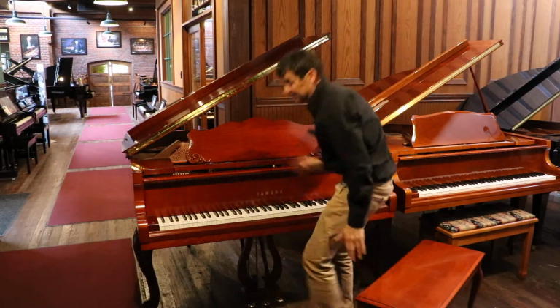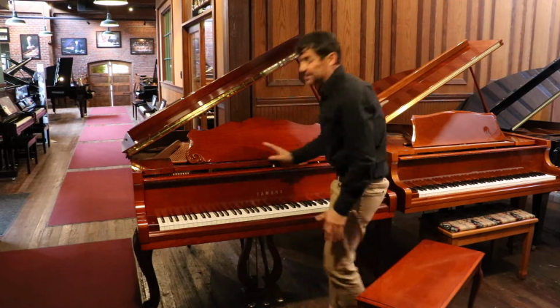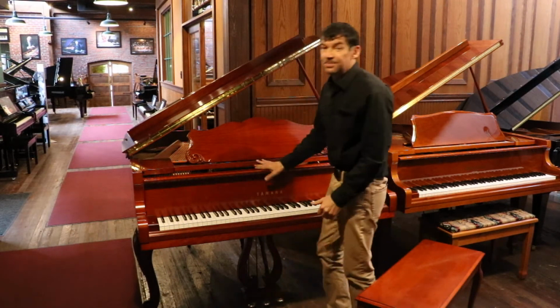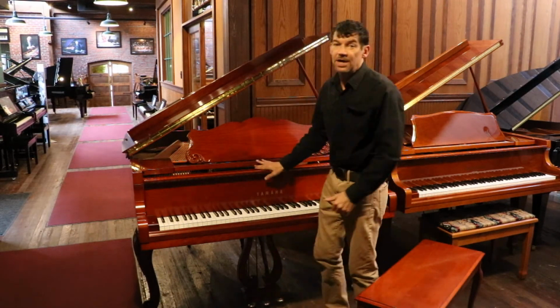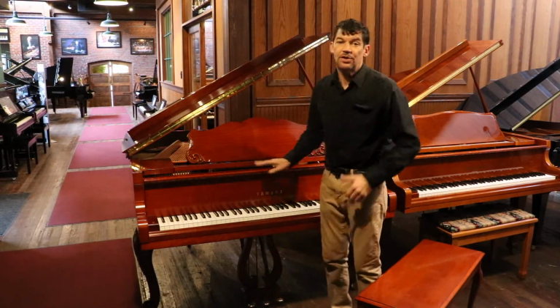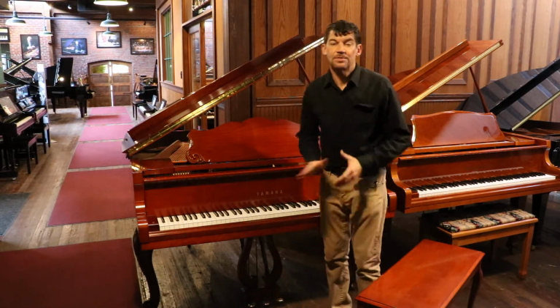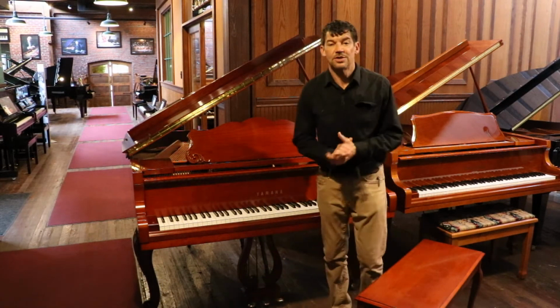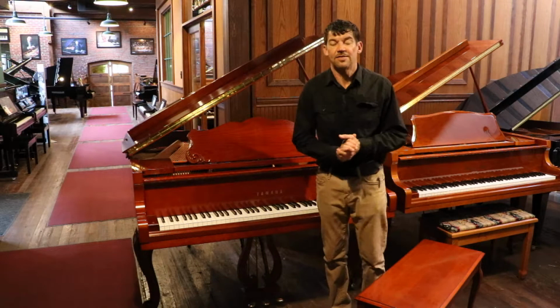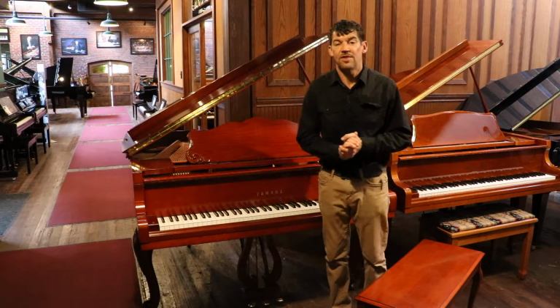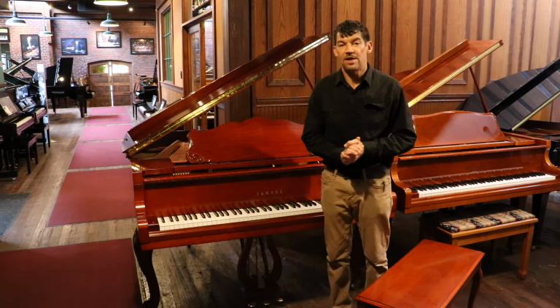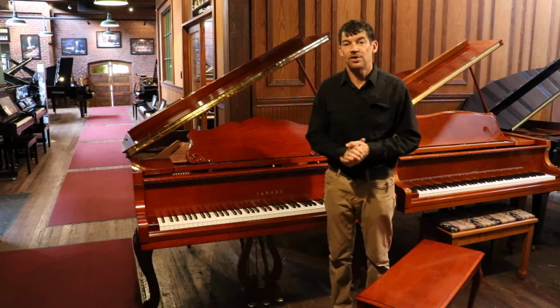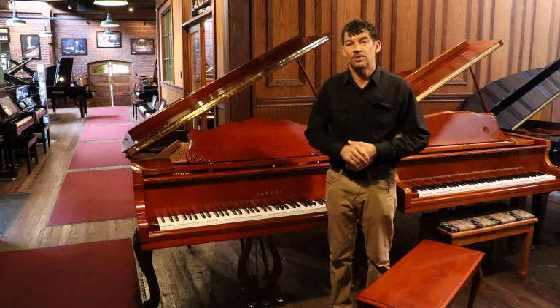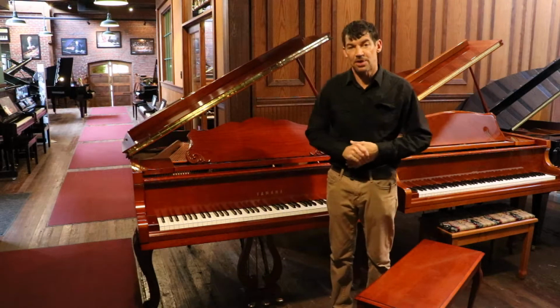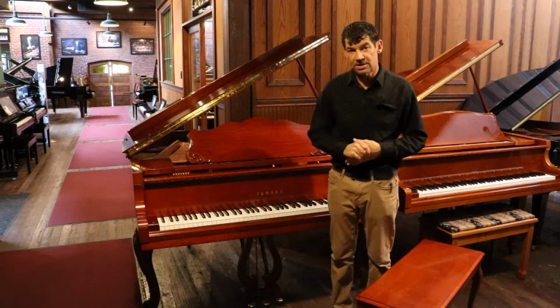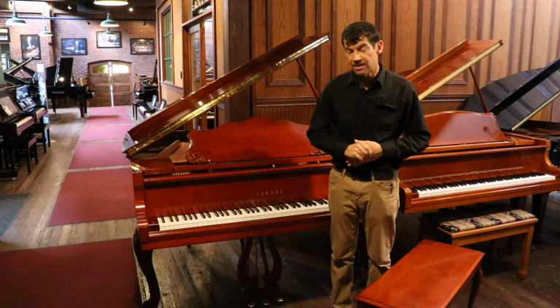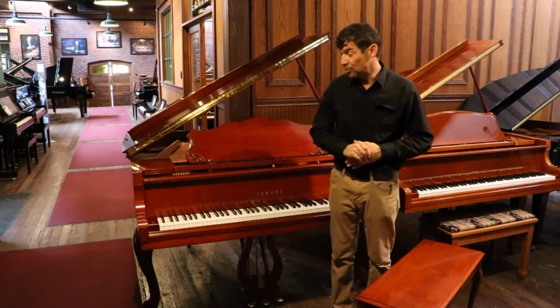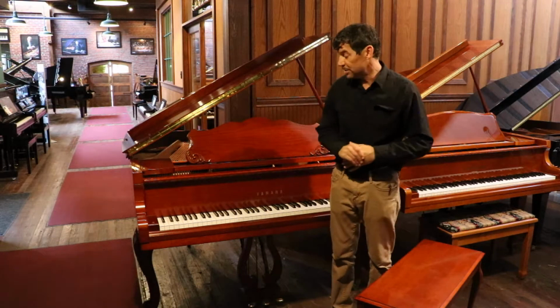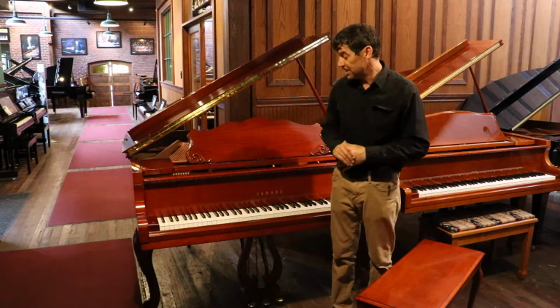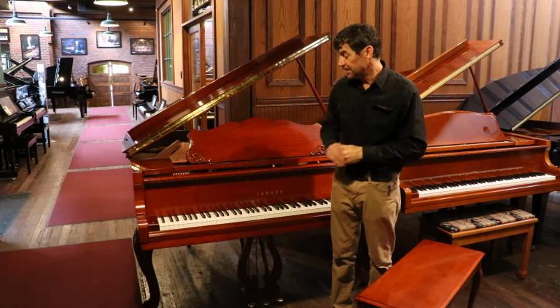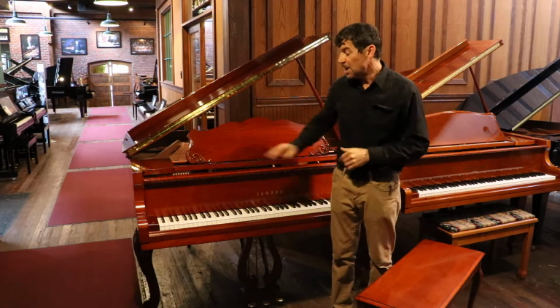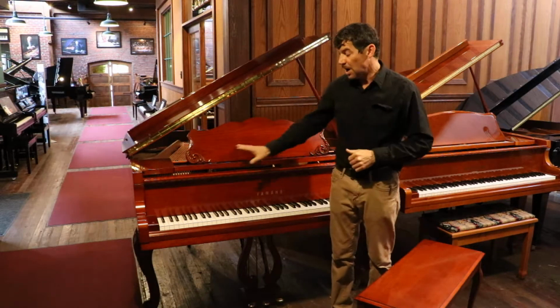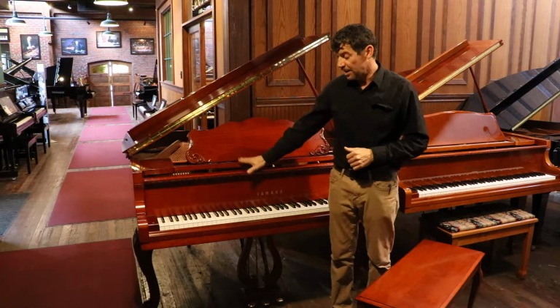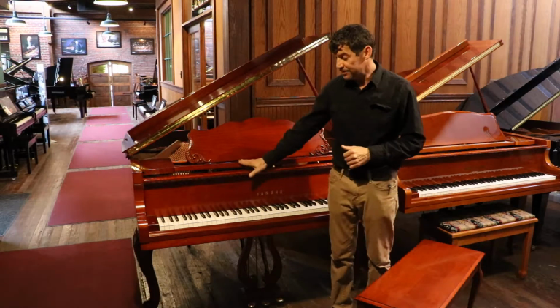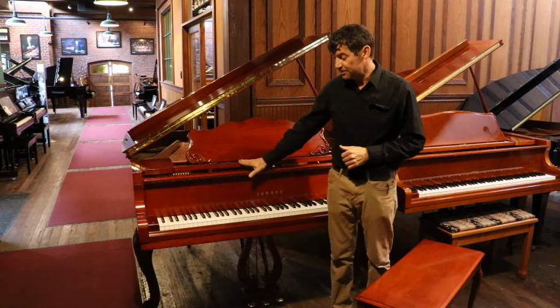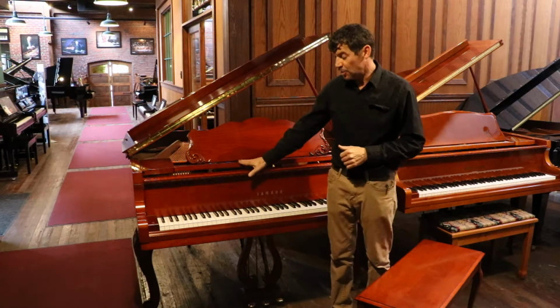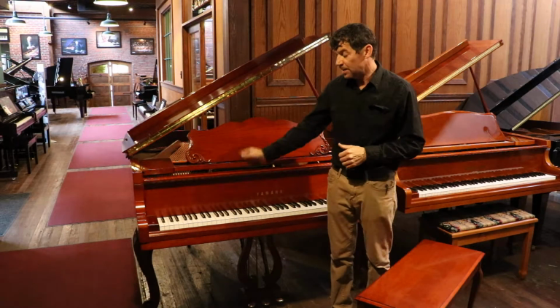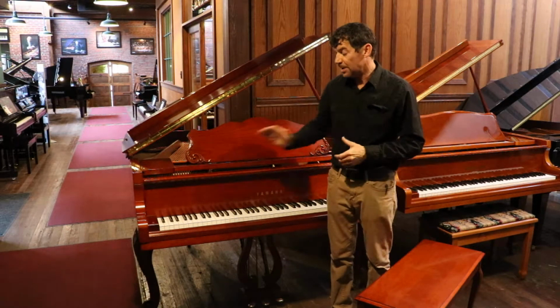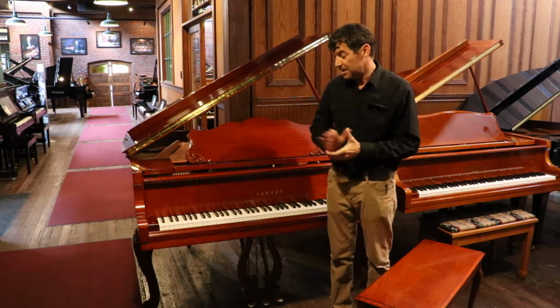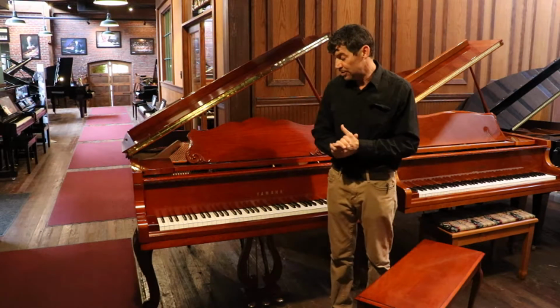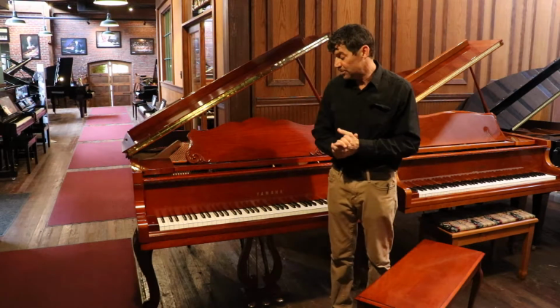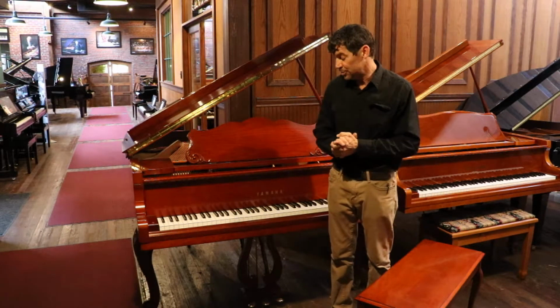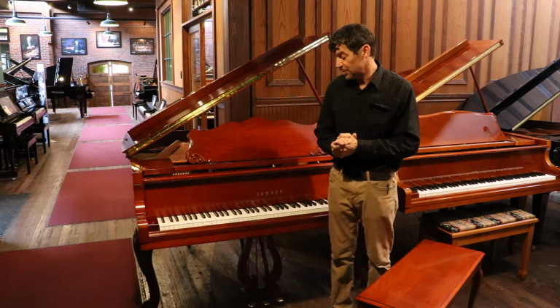This piano comes with a five-year parts and labor warranty, a lifetime trade-up, and an in-home tuning.